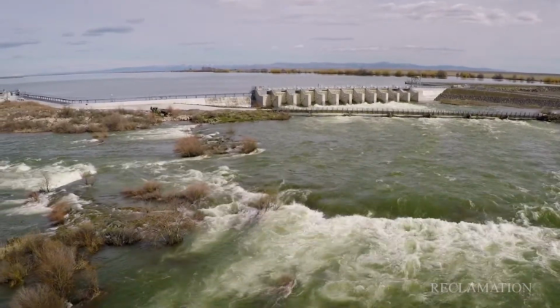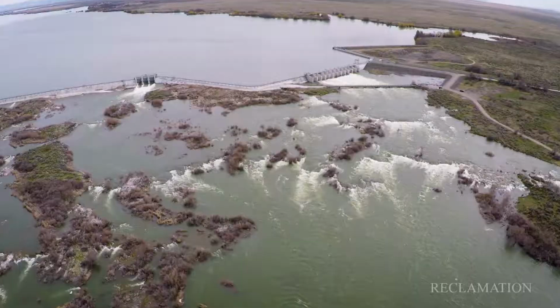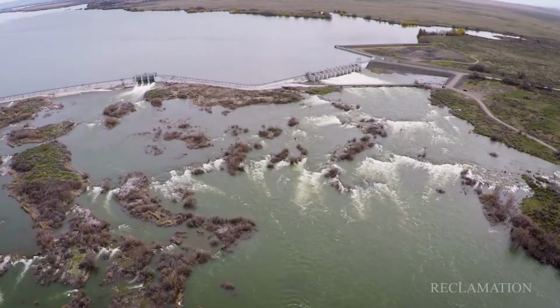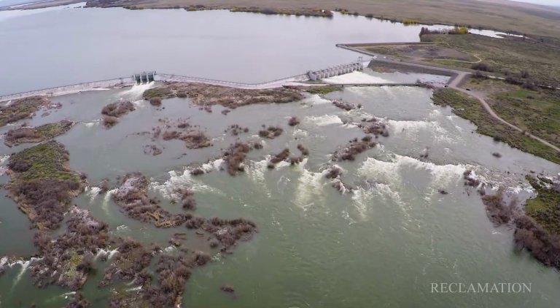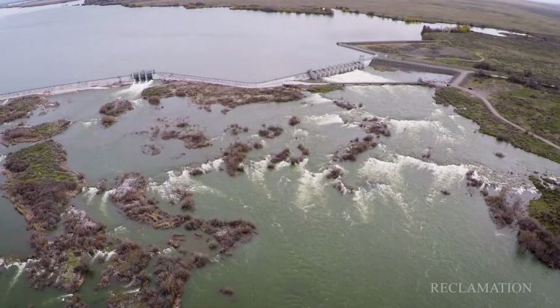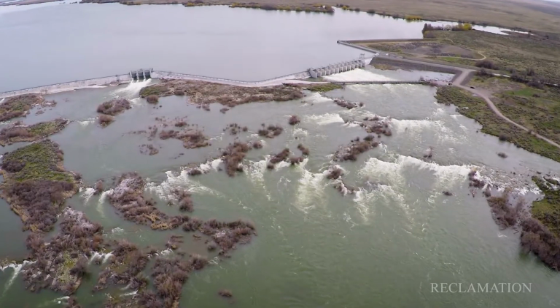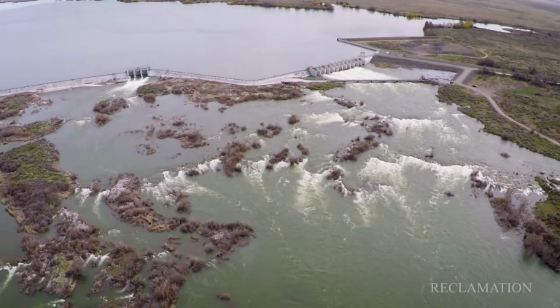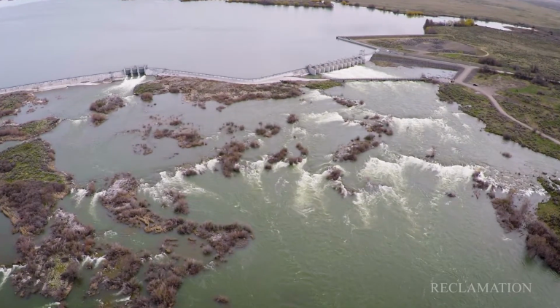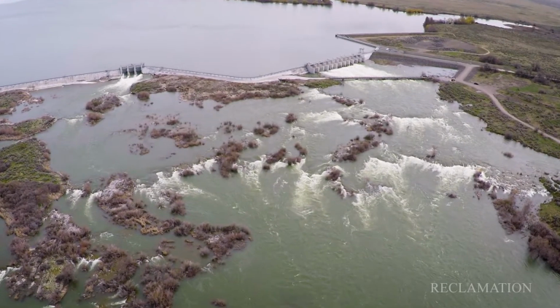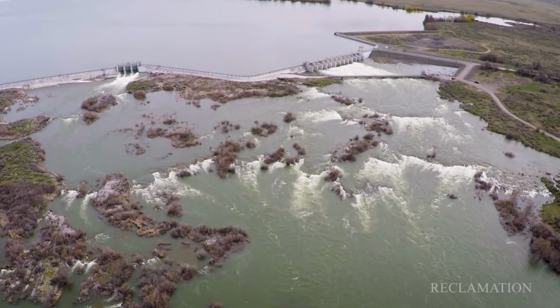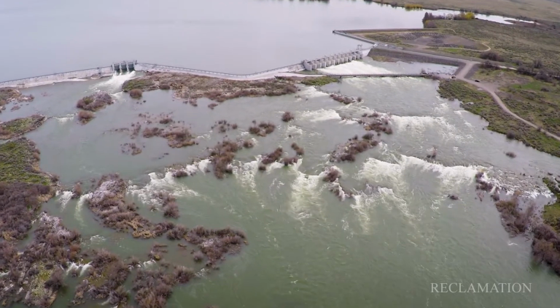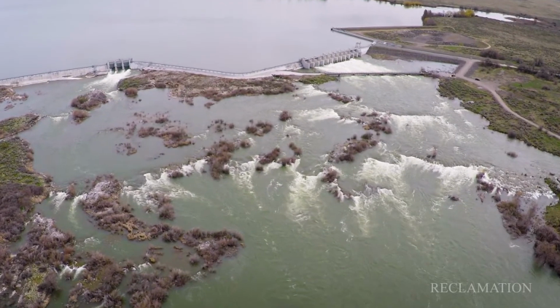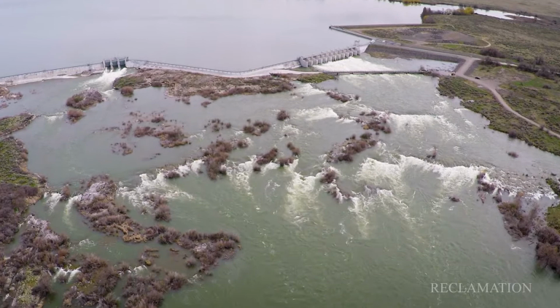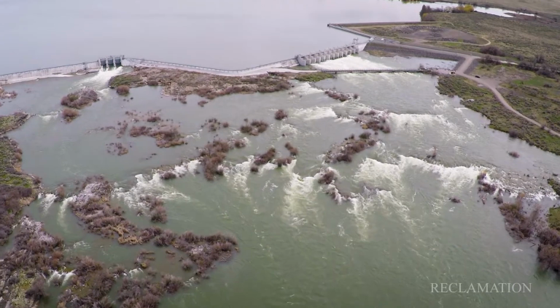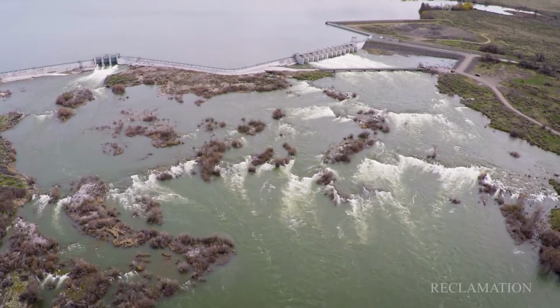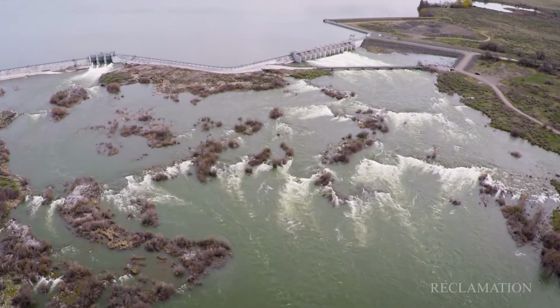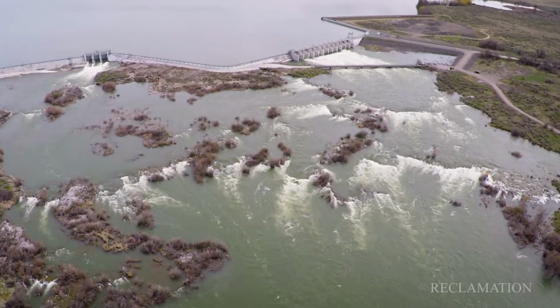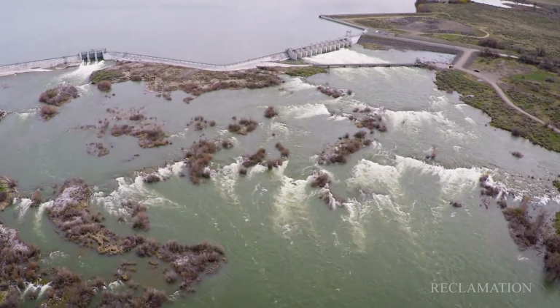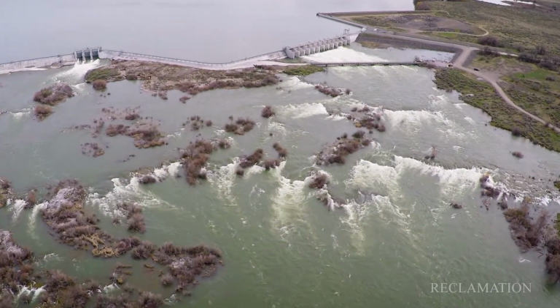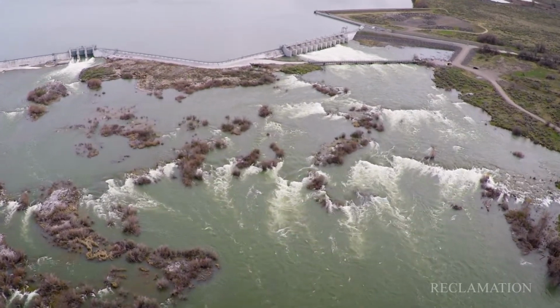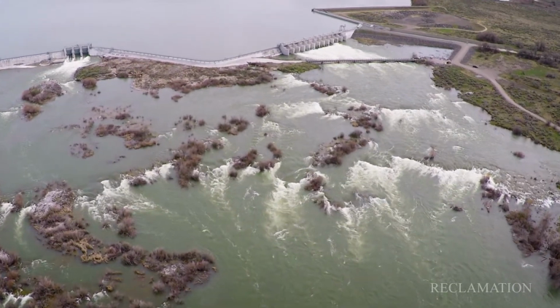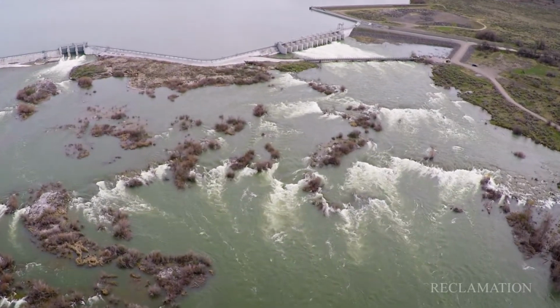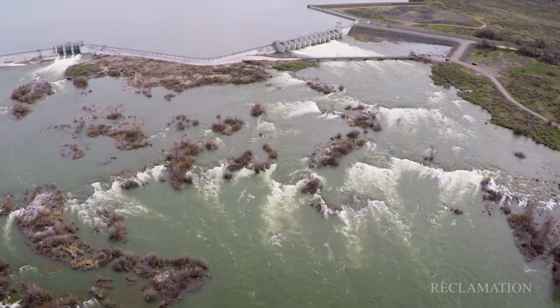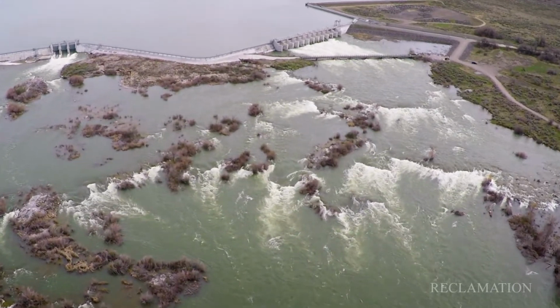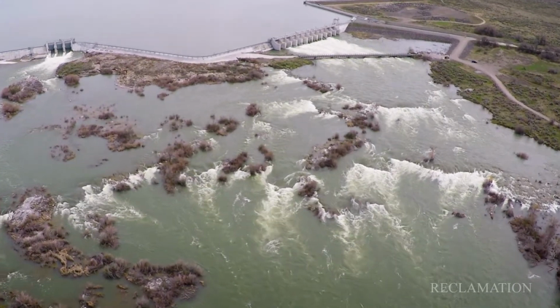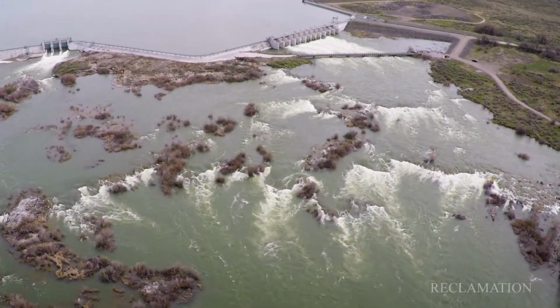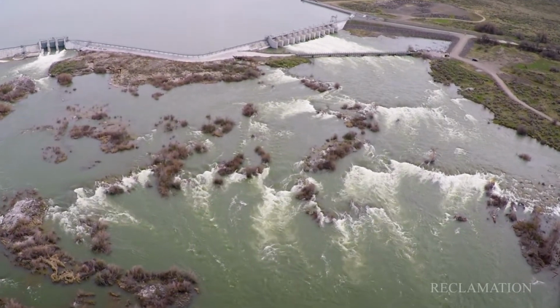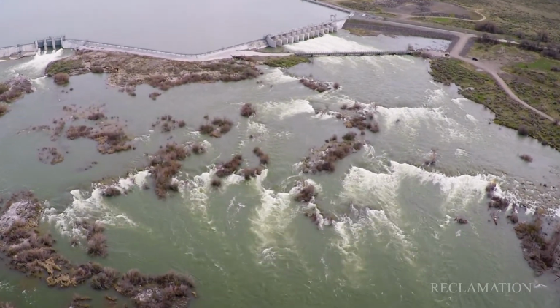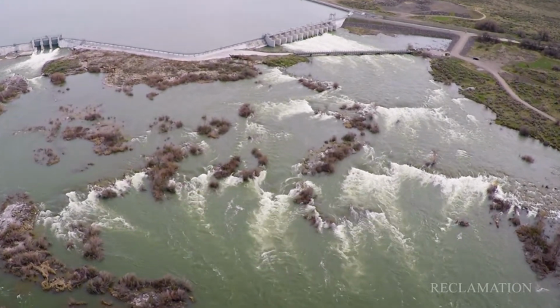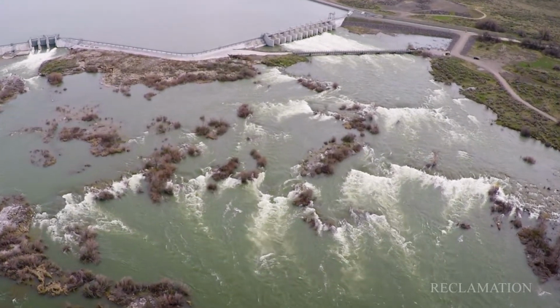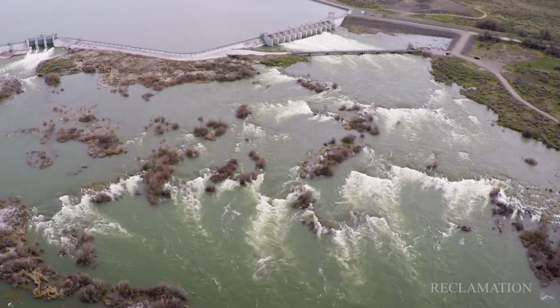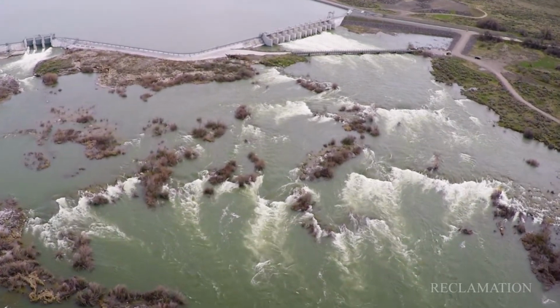The neatest thing to me about this structure is just the sheer fact of how much water is capable of moving and still control it remotely. It's pretty unique.